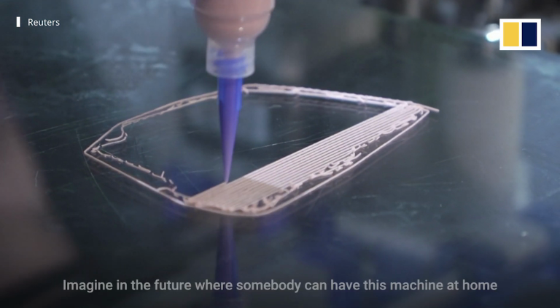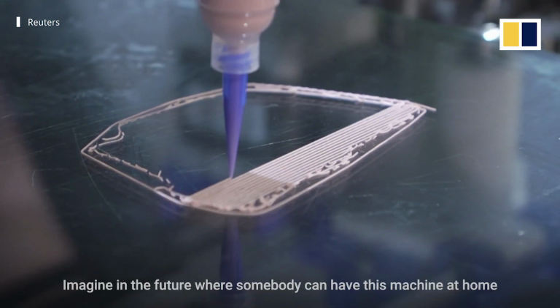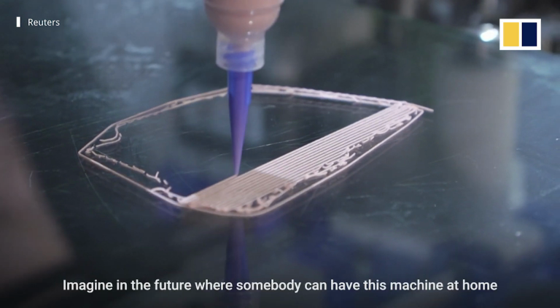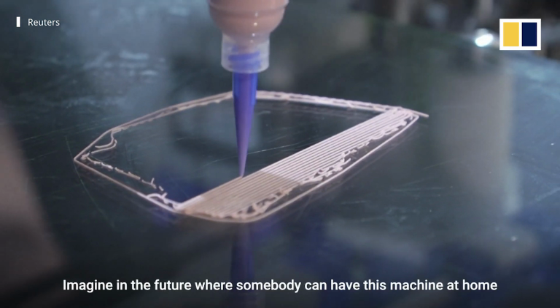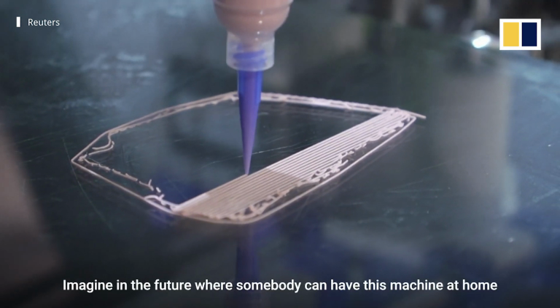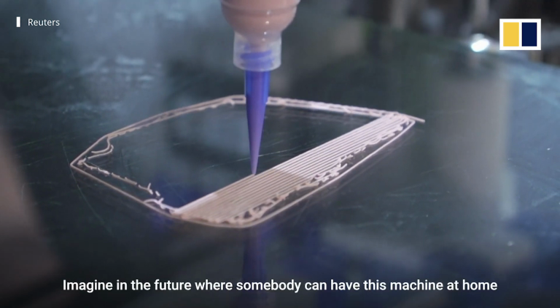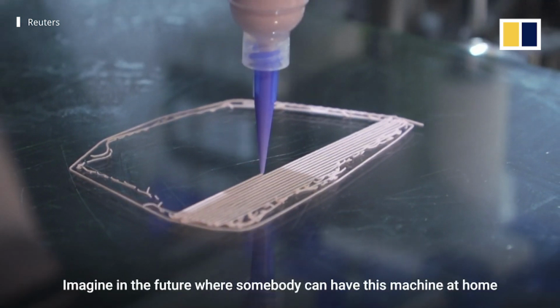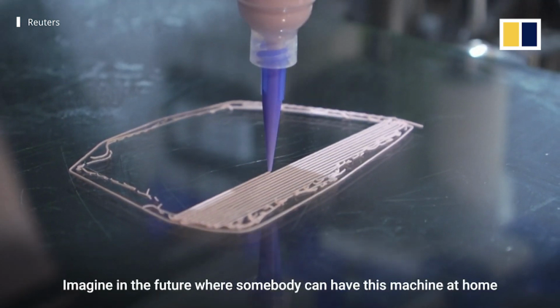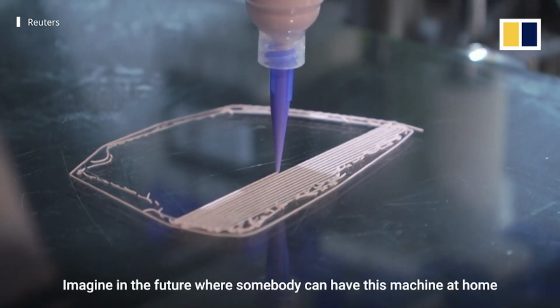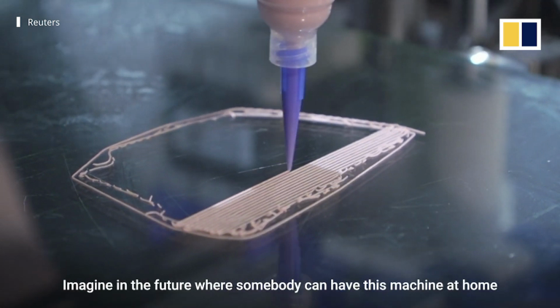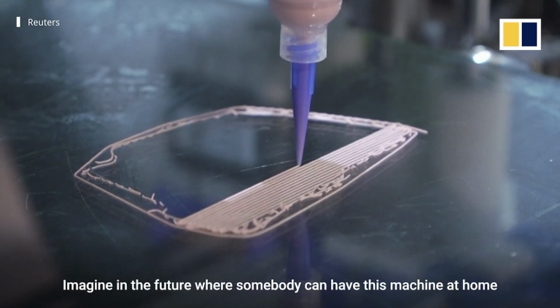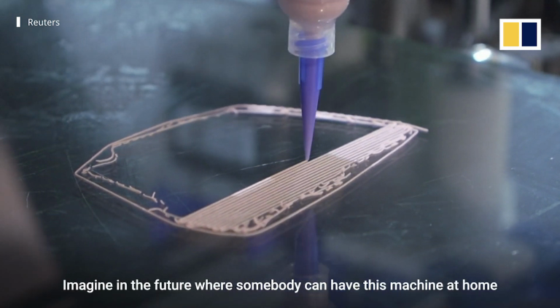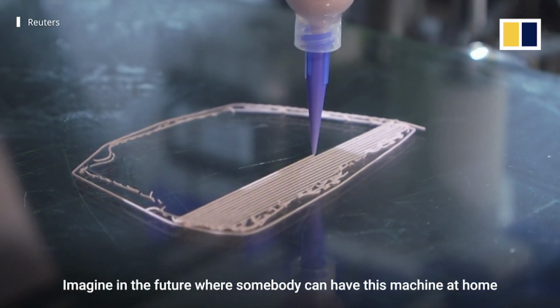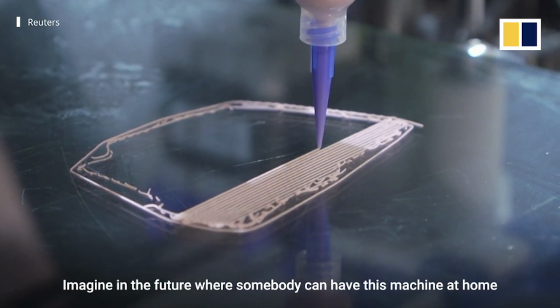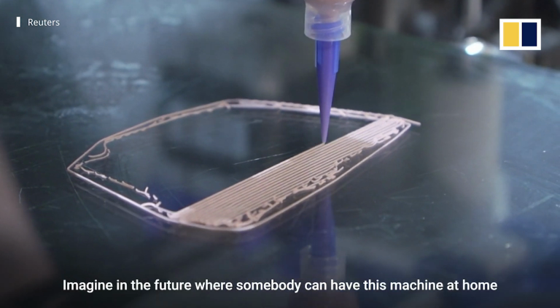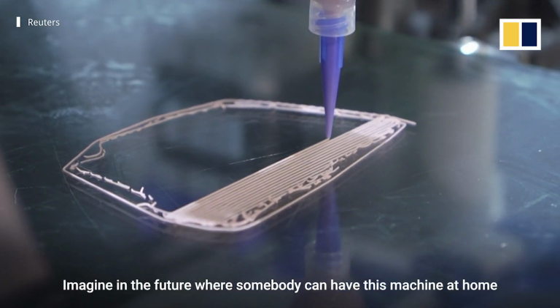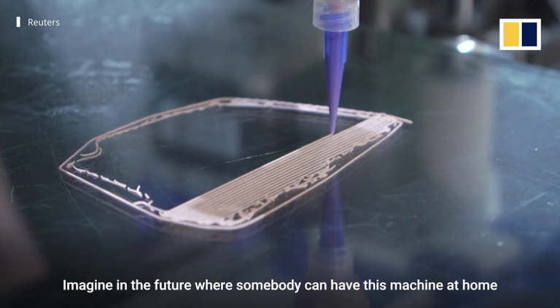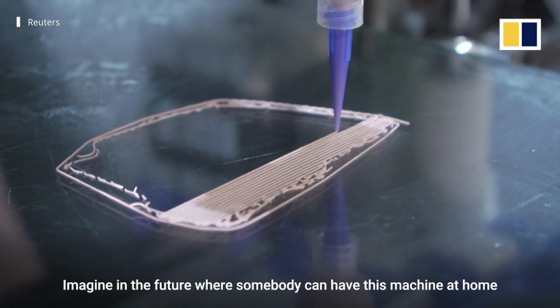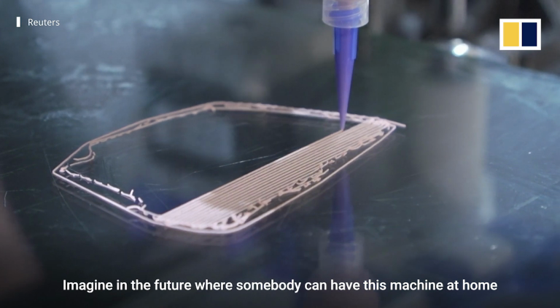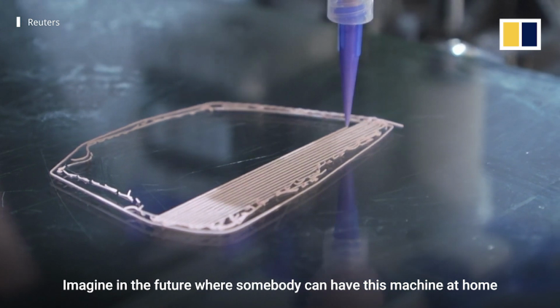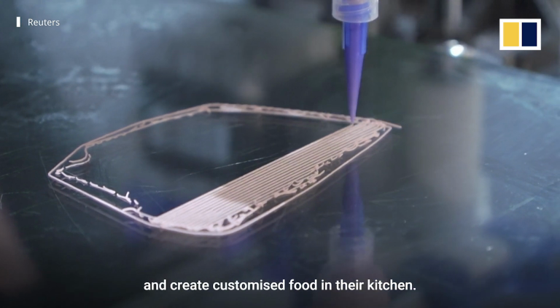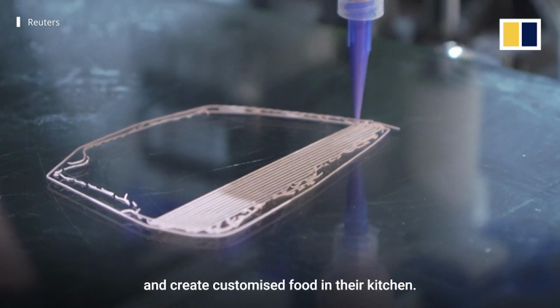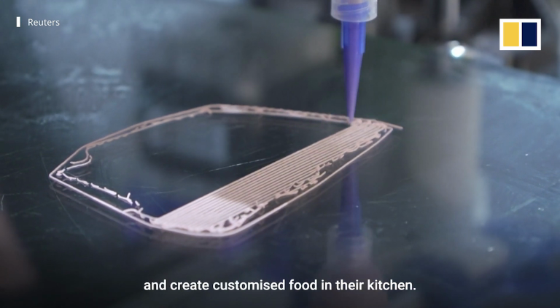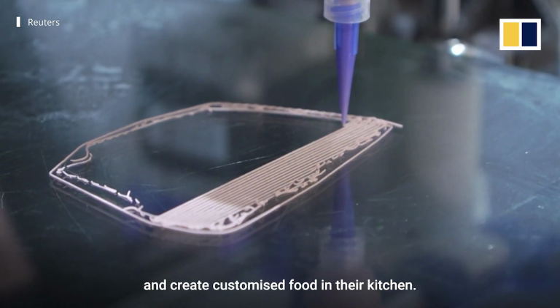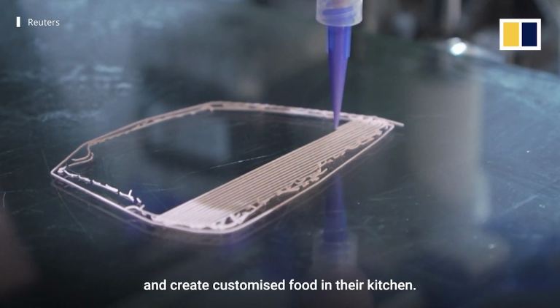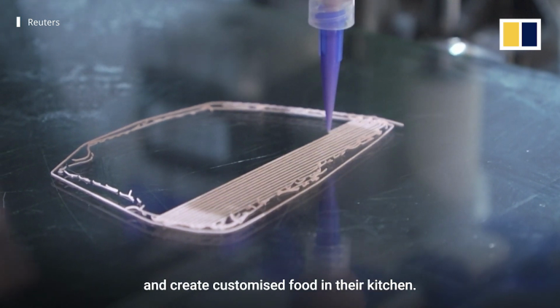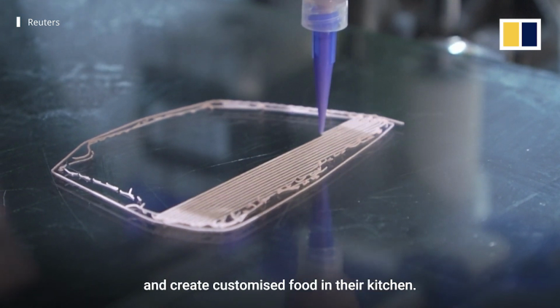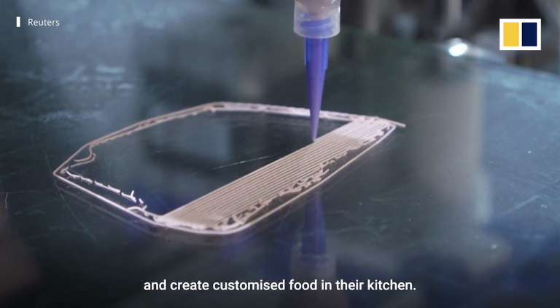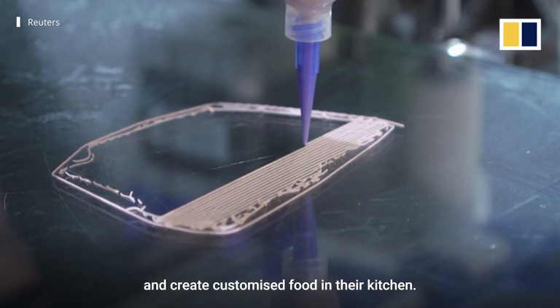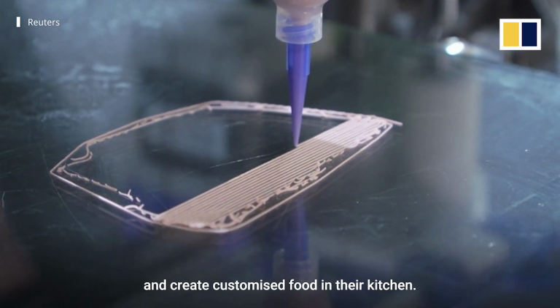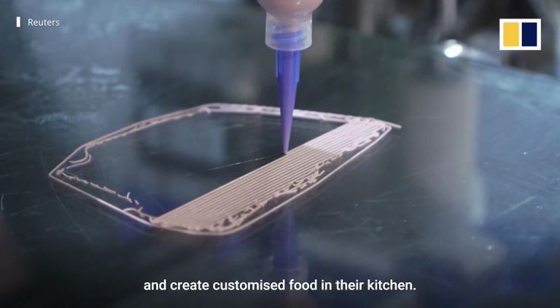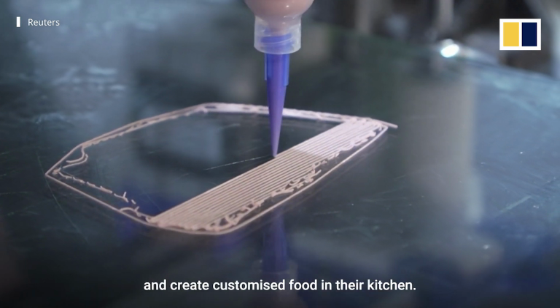Imagine a future where somebody can have these machines at home and create customized food in their kitchen.